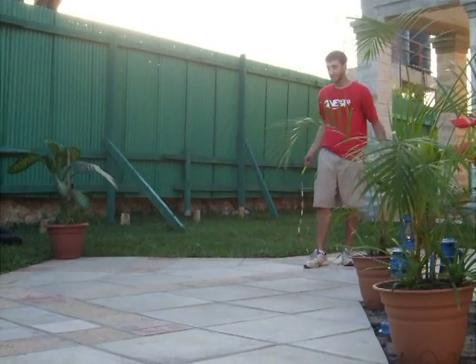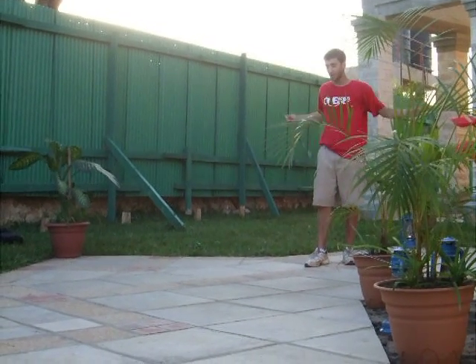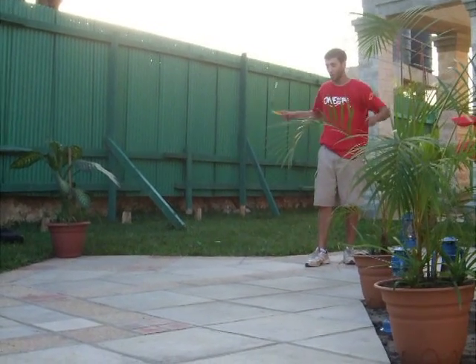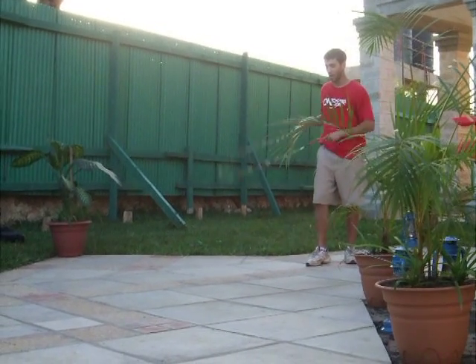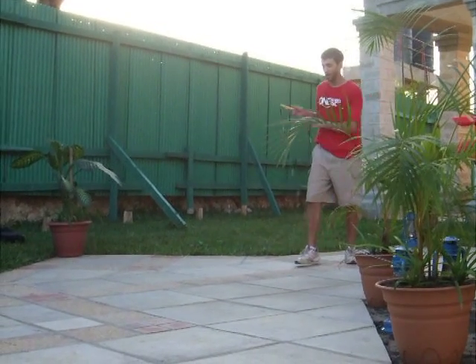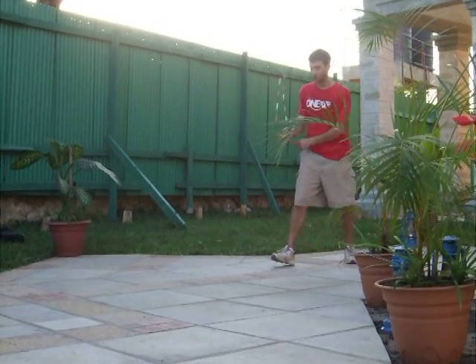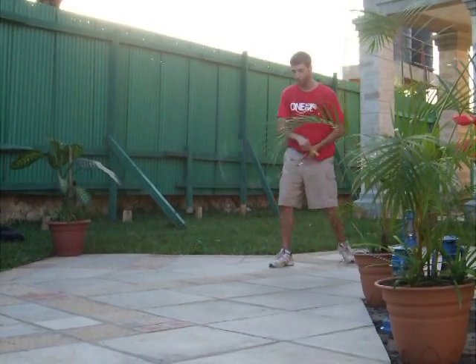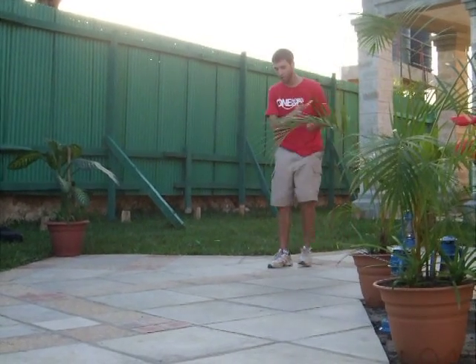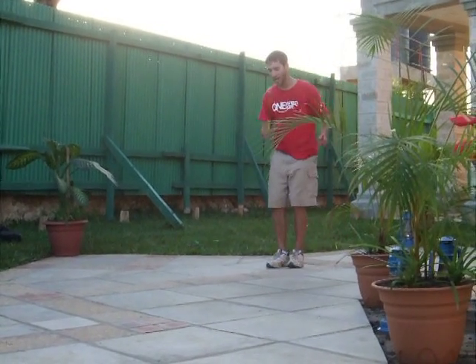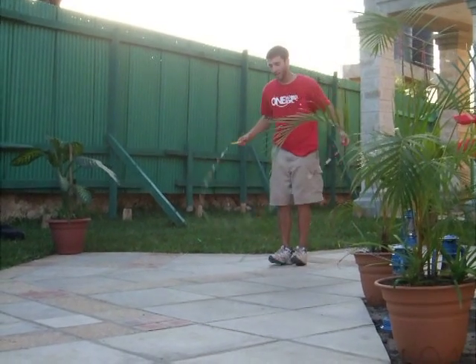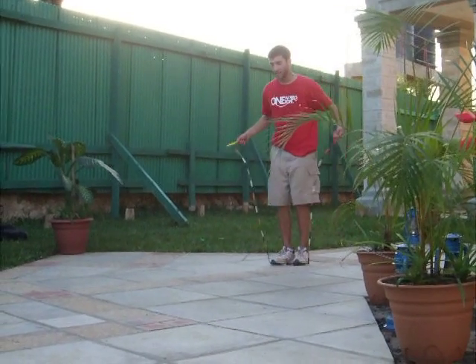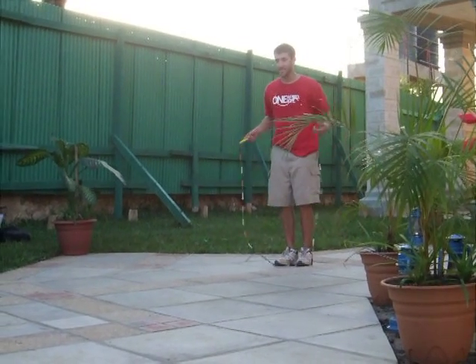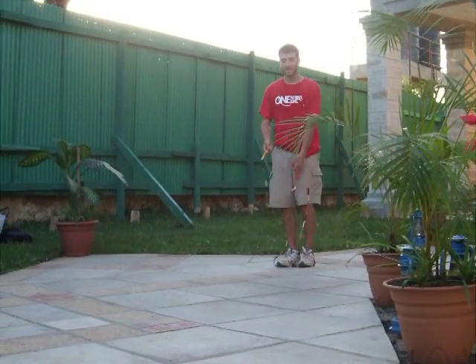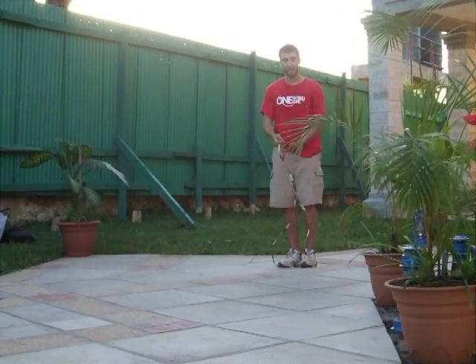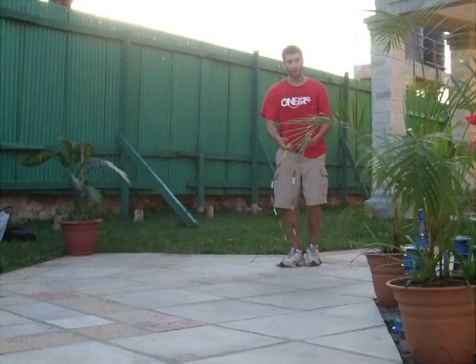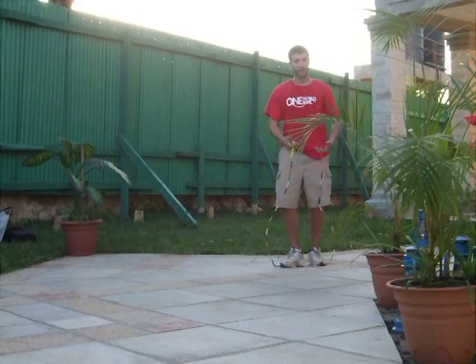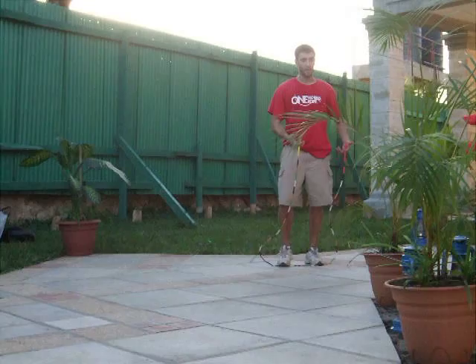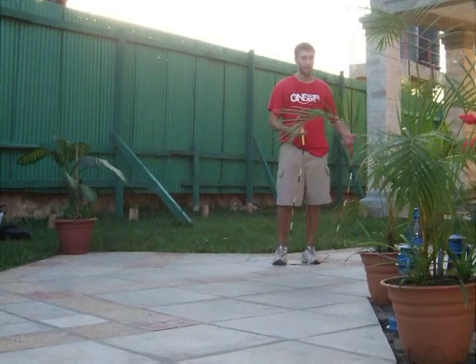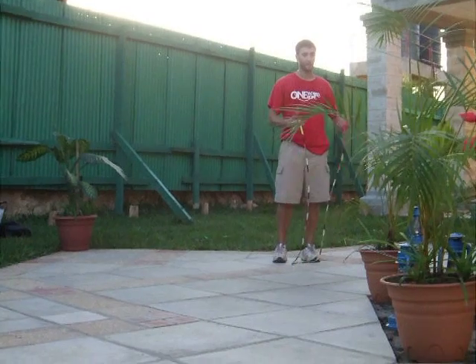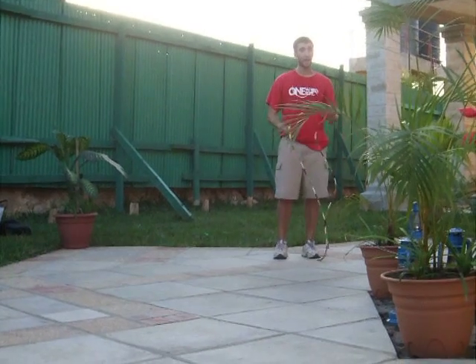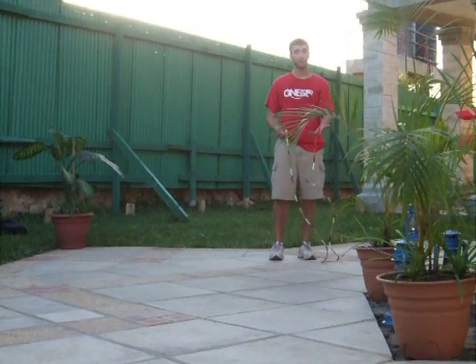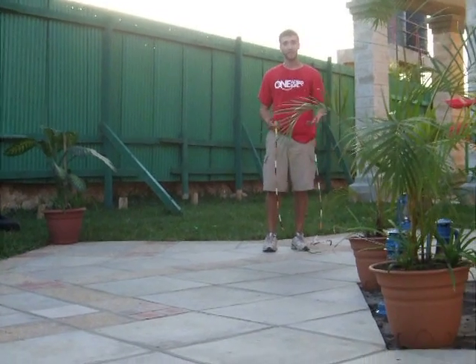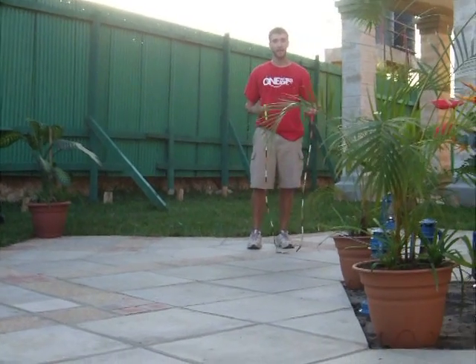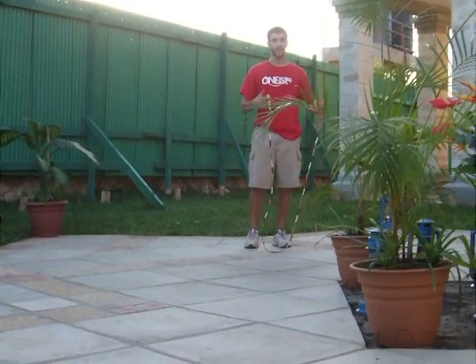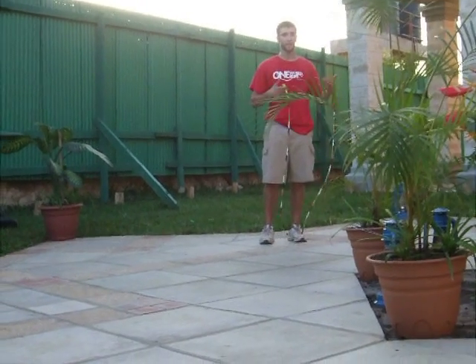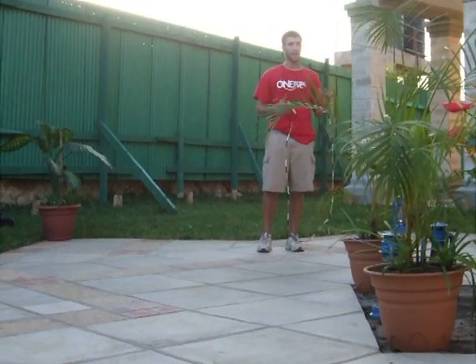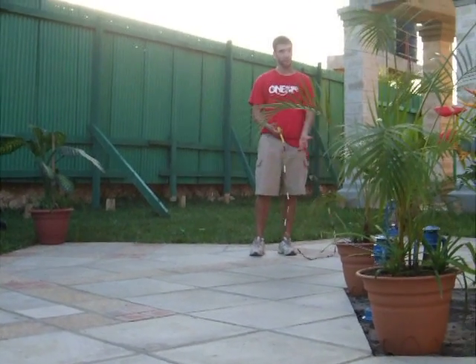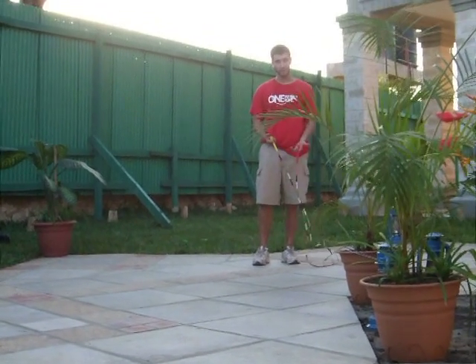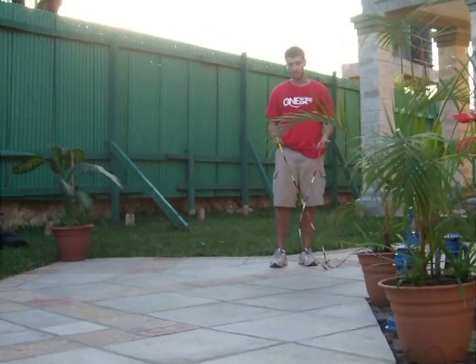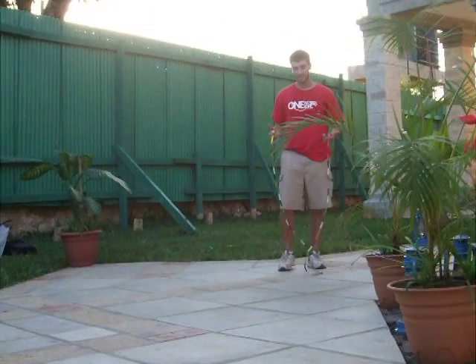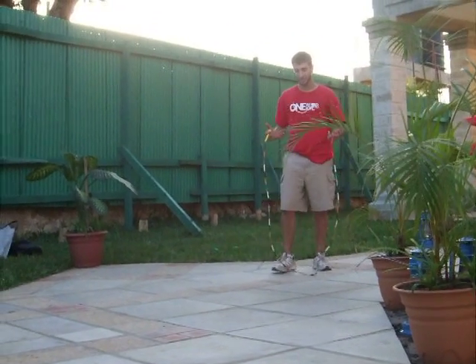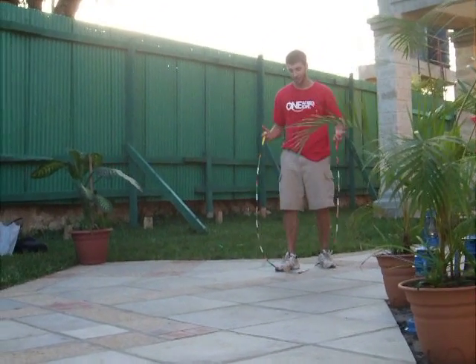I'll show you an example from my routine that I did at the national competition this year.